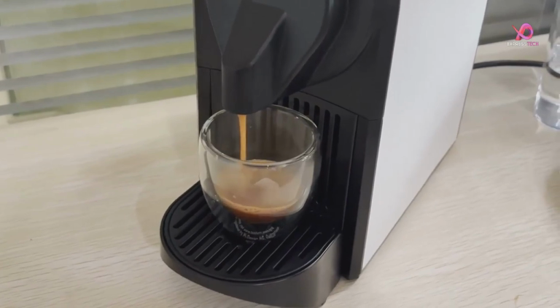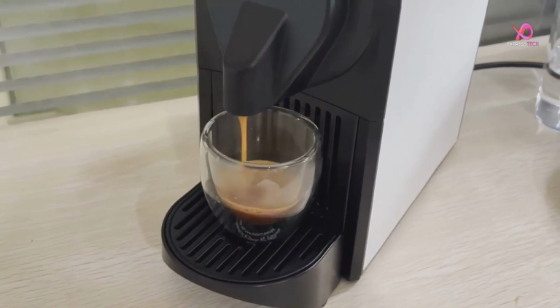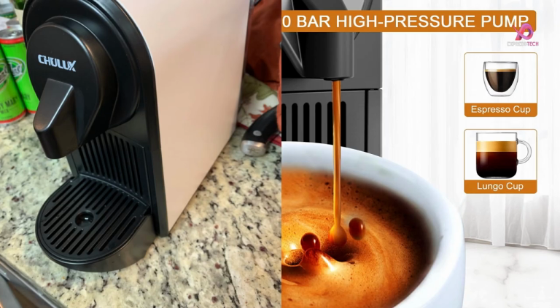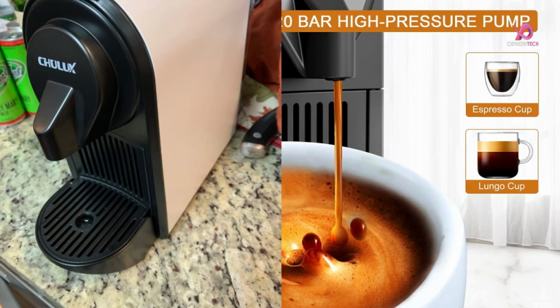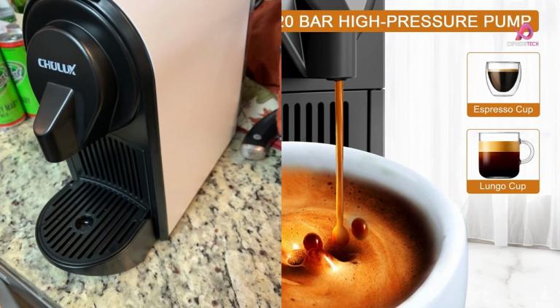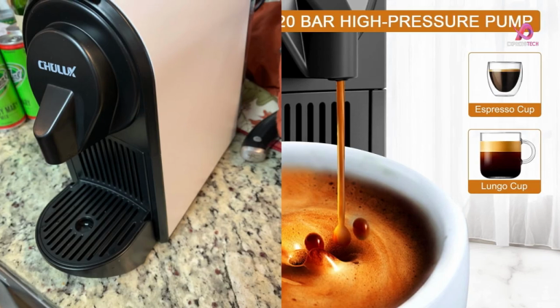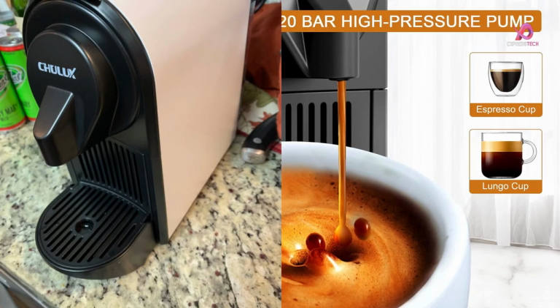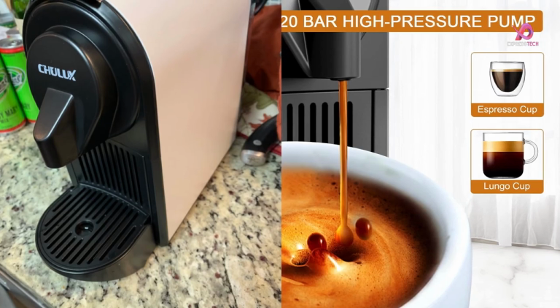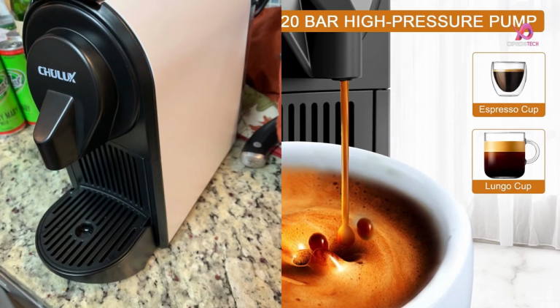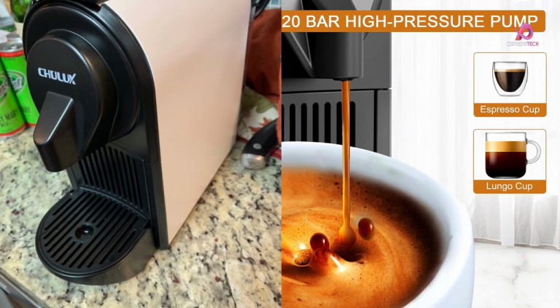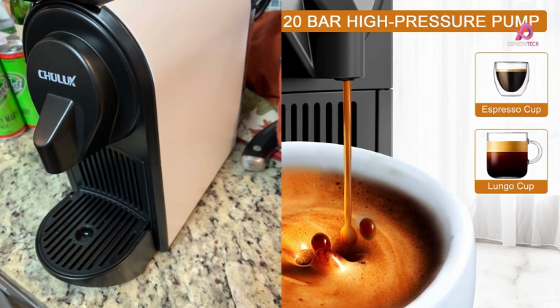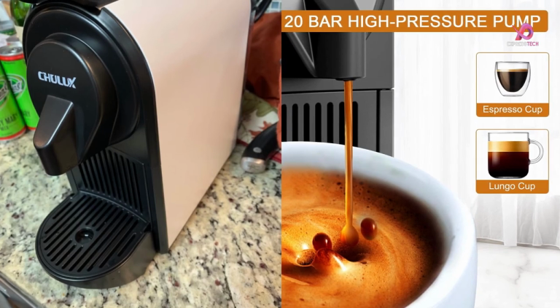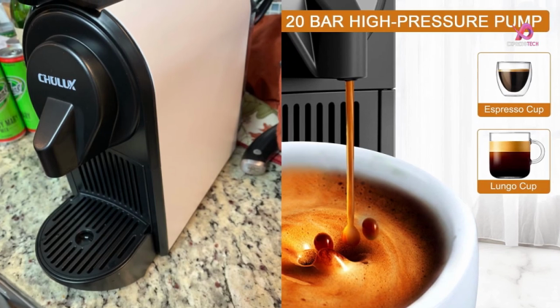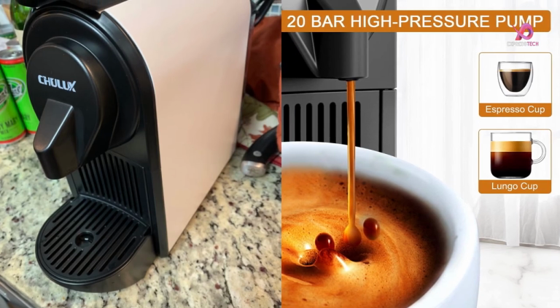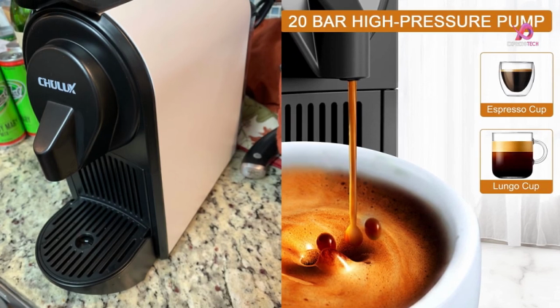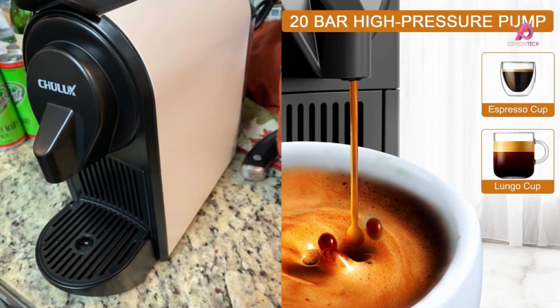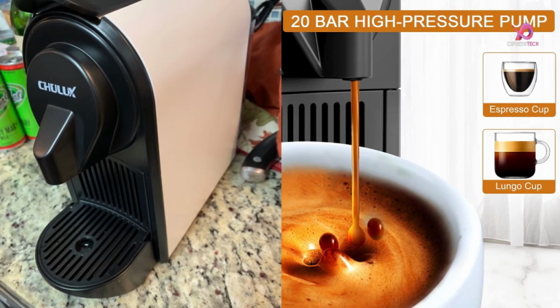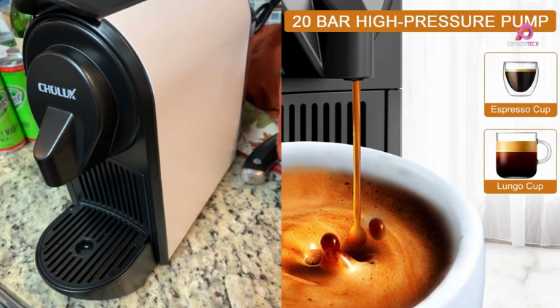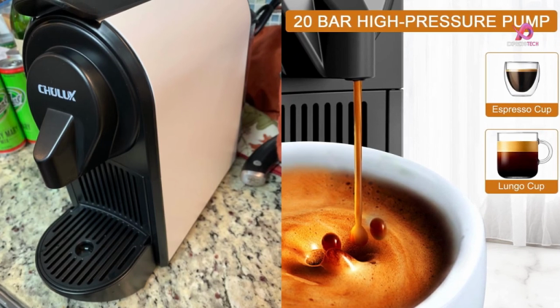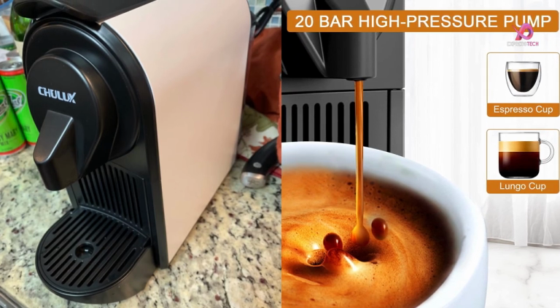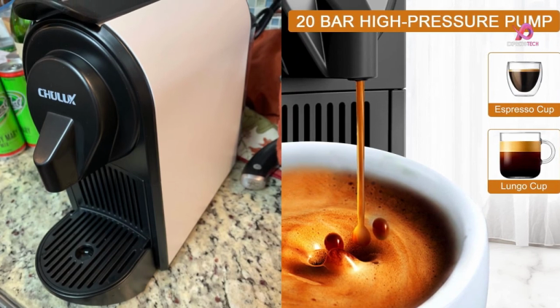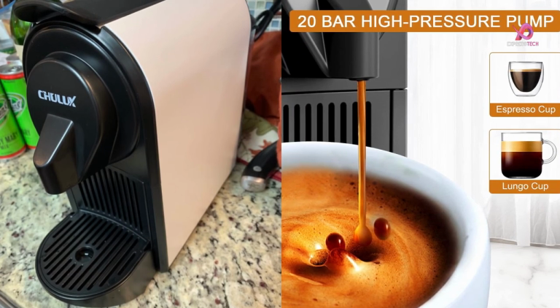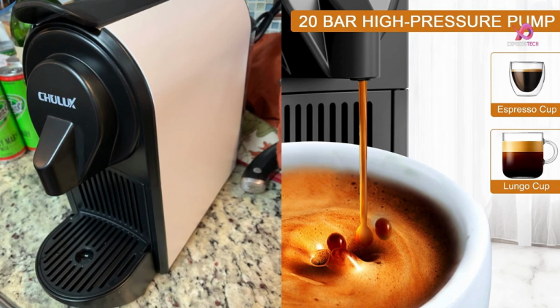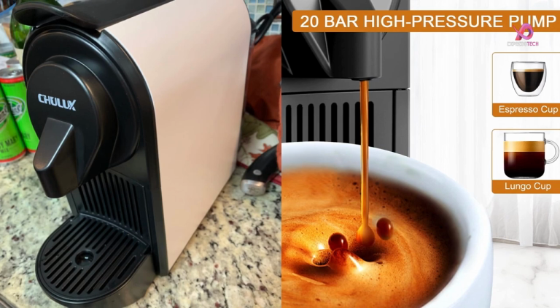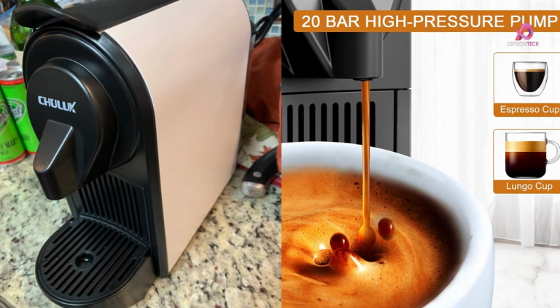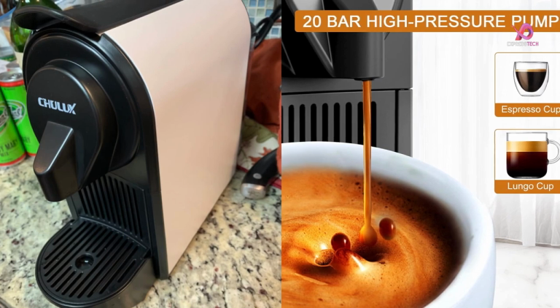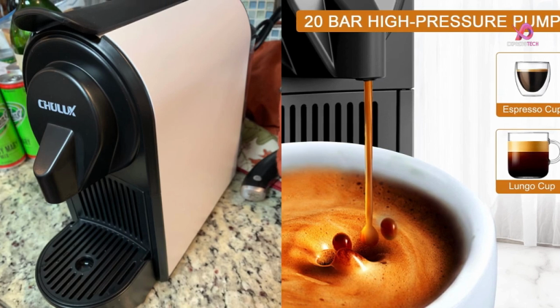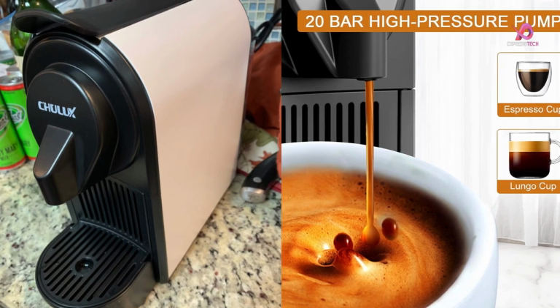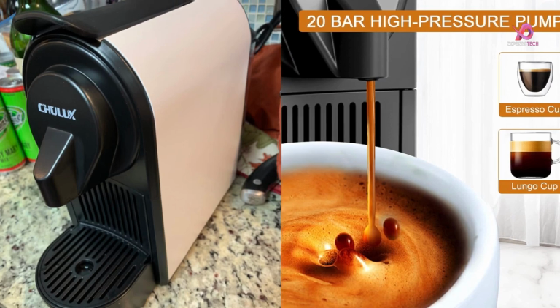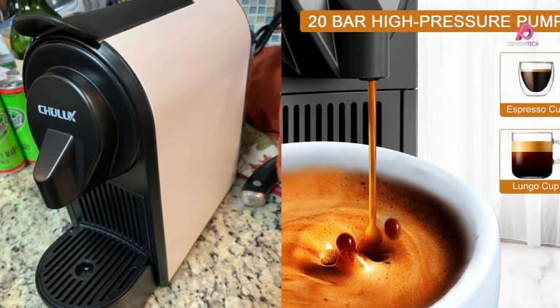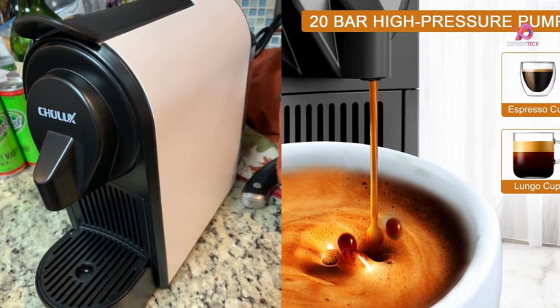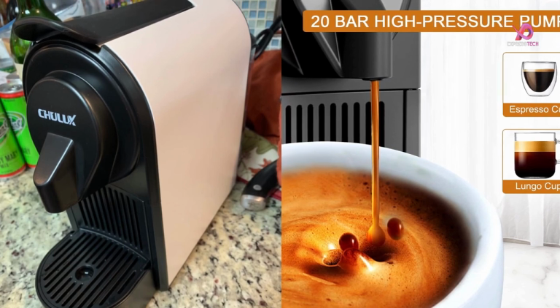Say goodbye to mediocre espresso experiences — say hello to the Chilix single-serve espresso machine.